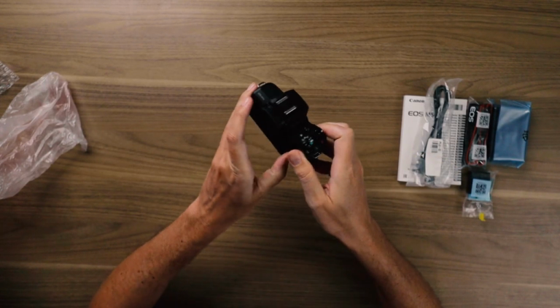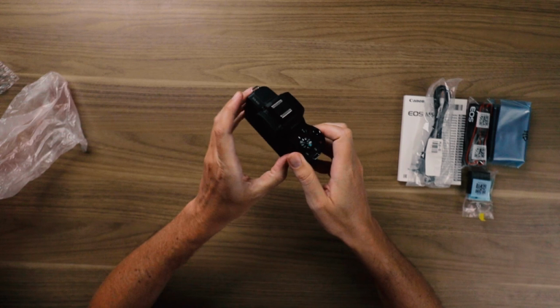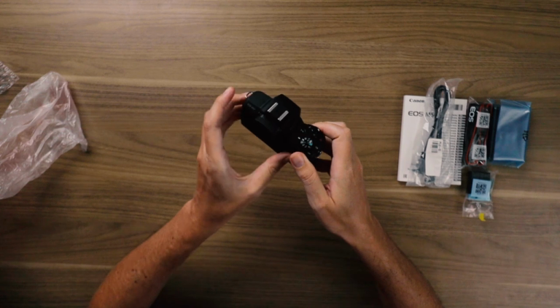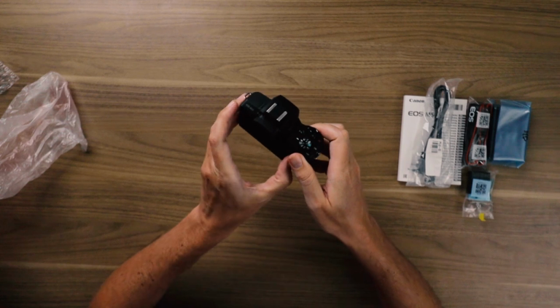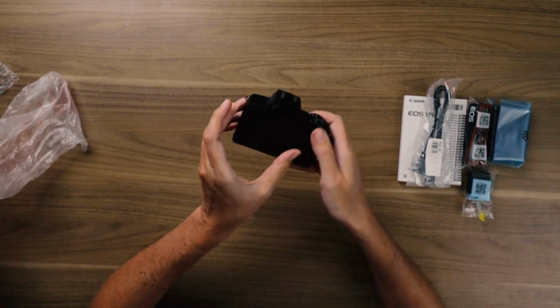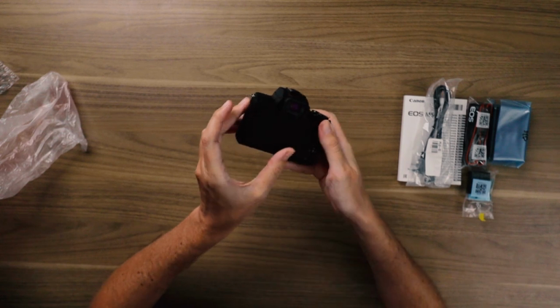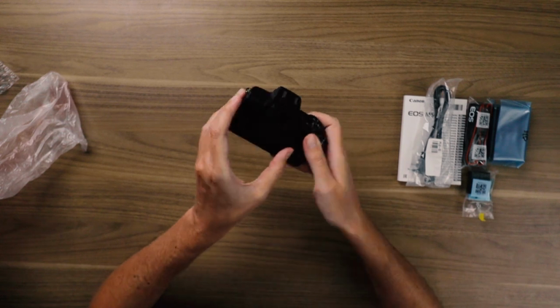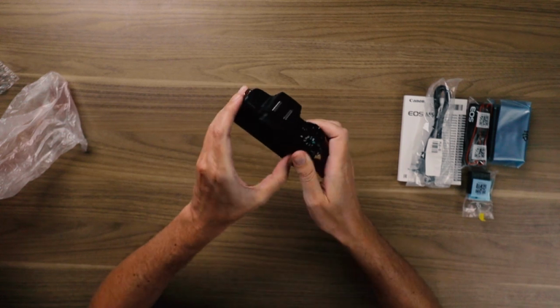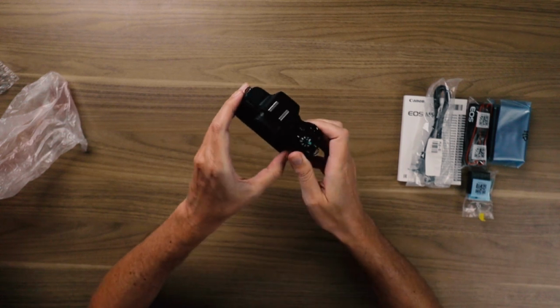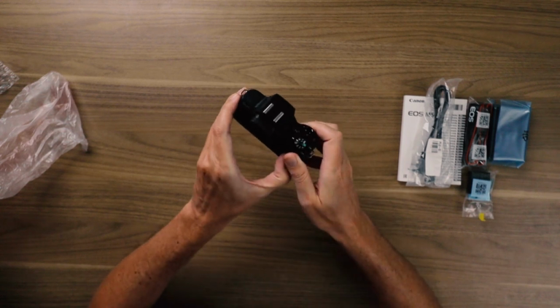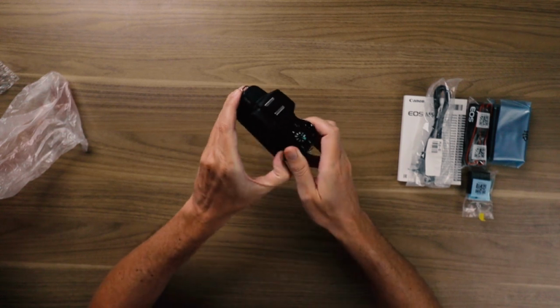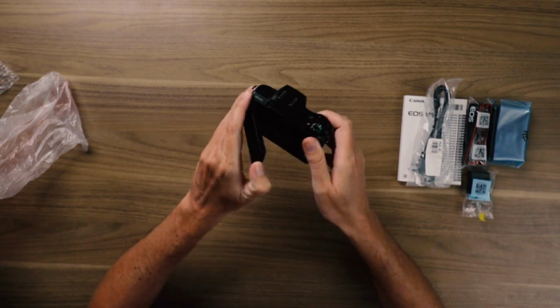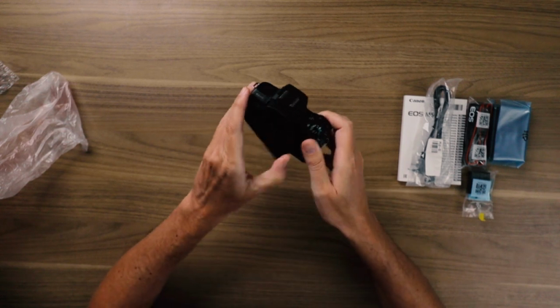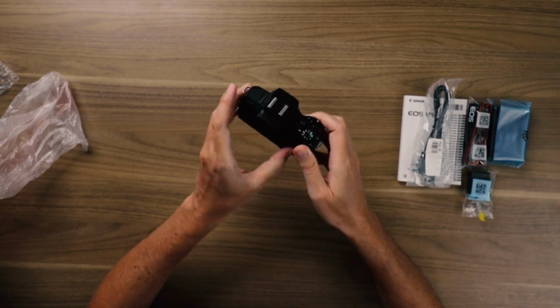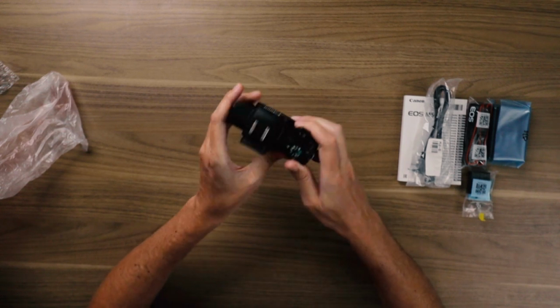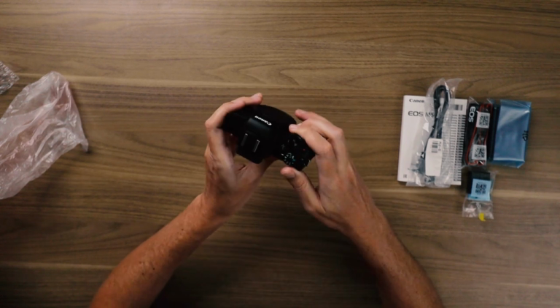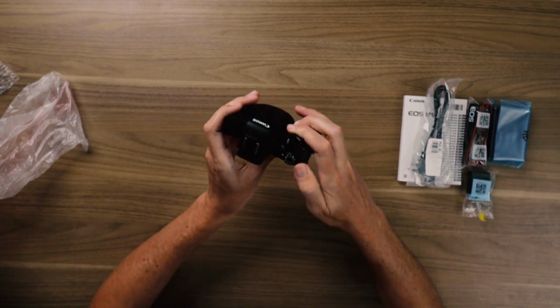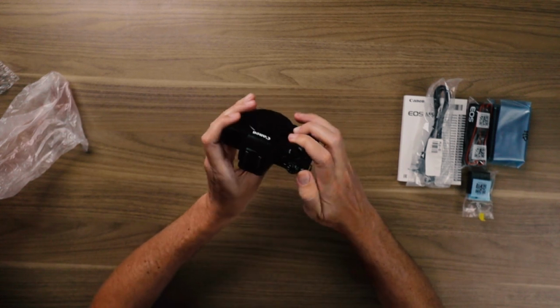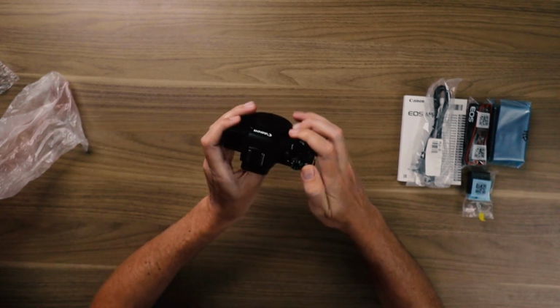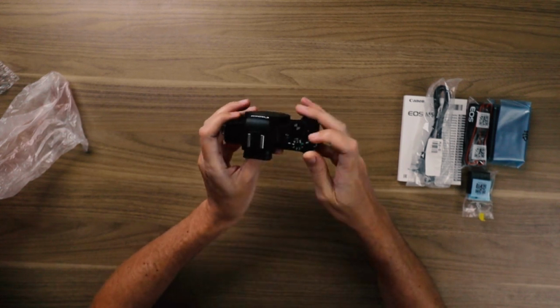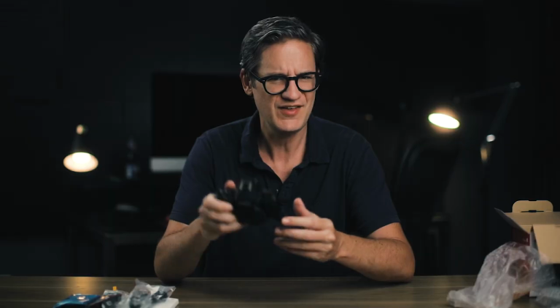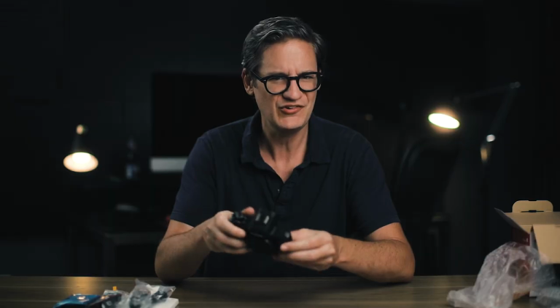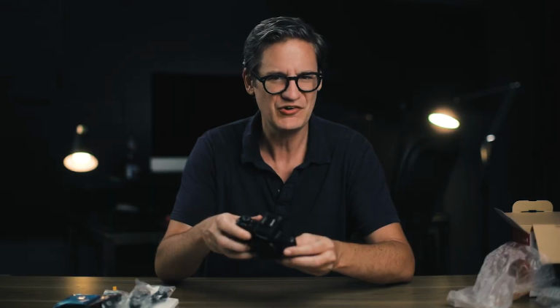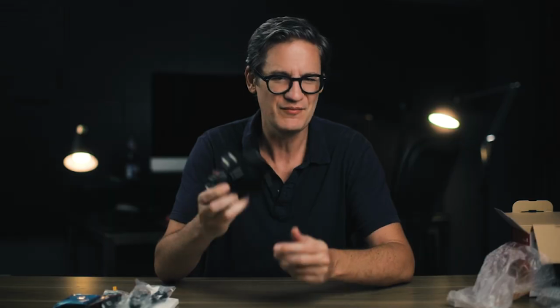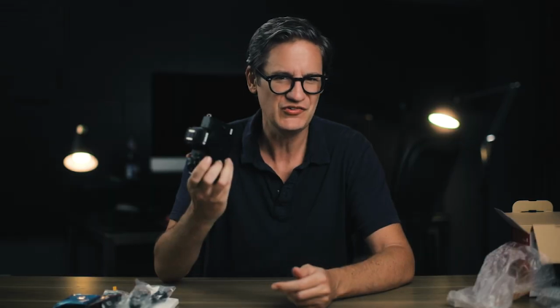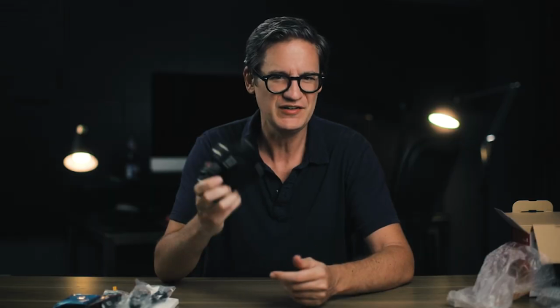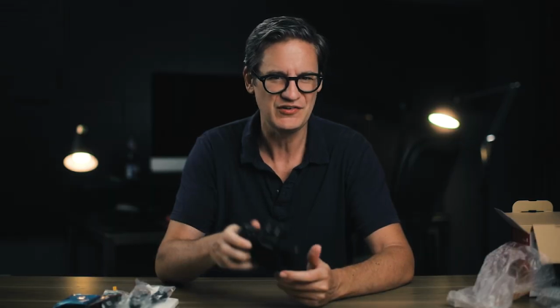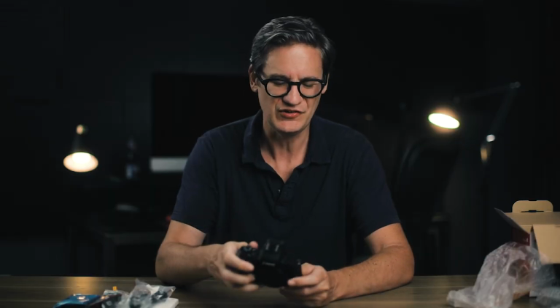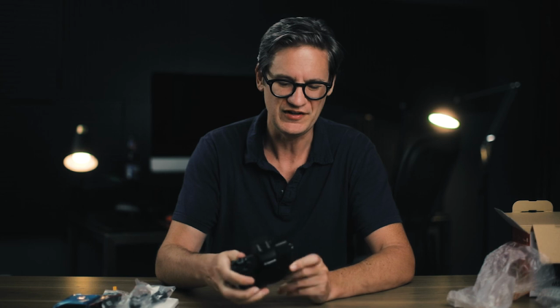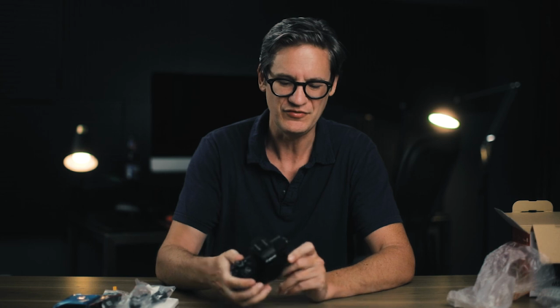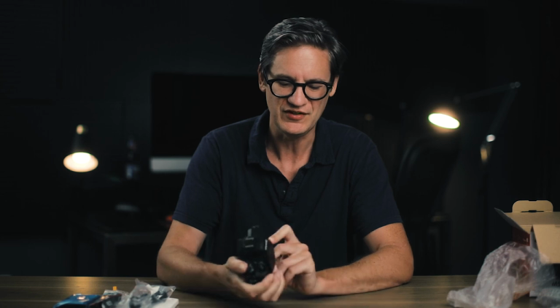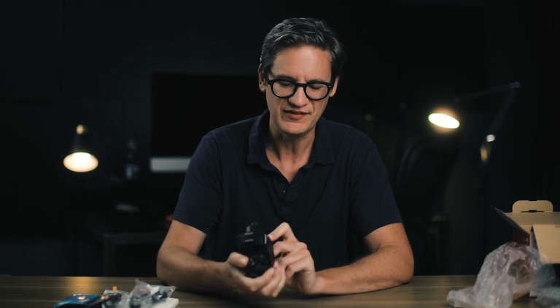The rear screen — the hinge on it is tight. Nice little cameras. Still love these little M50s.